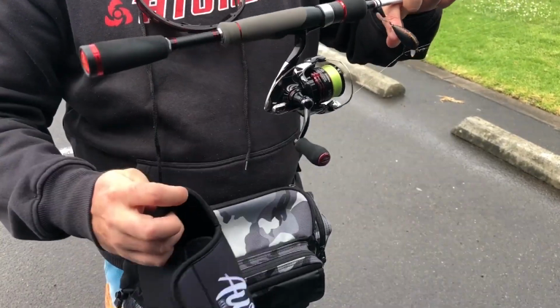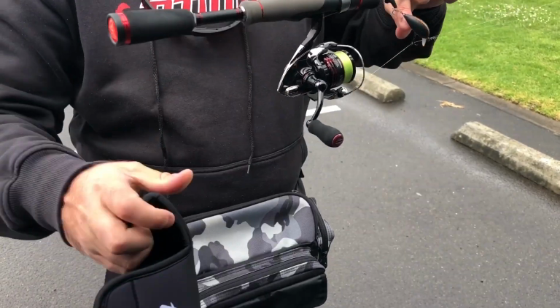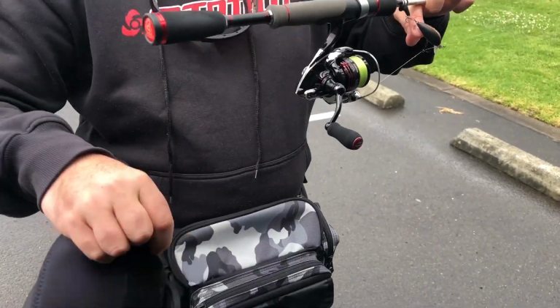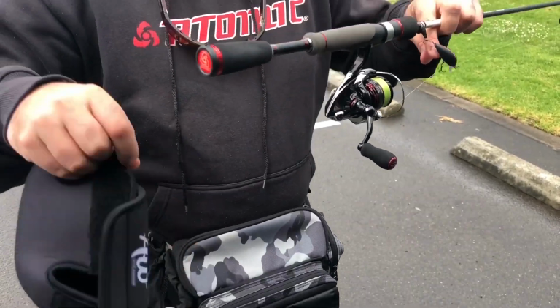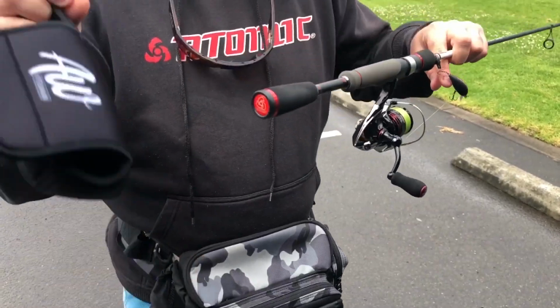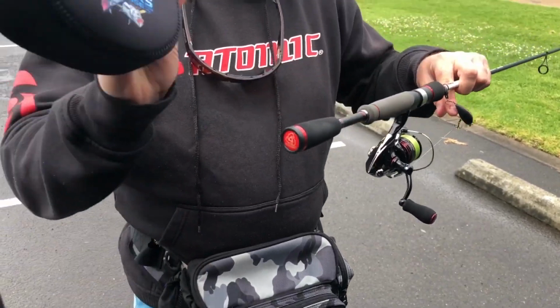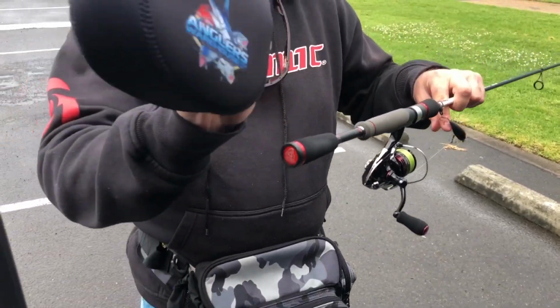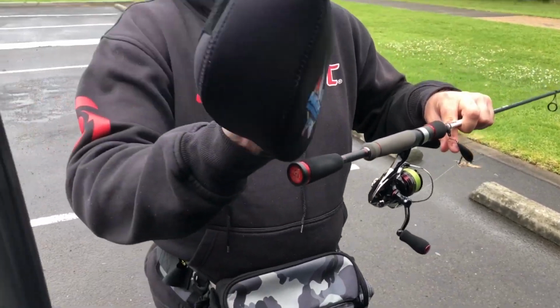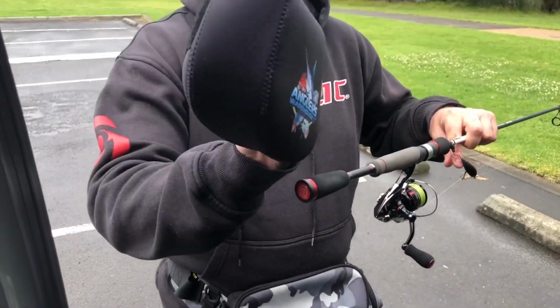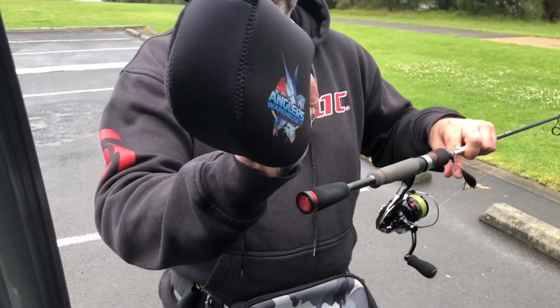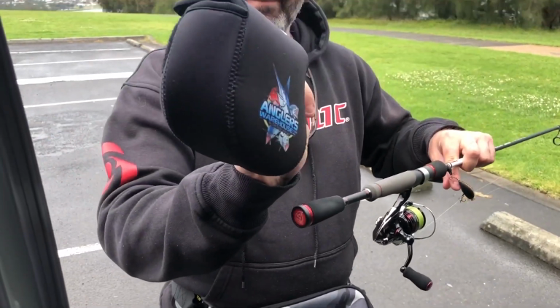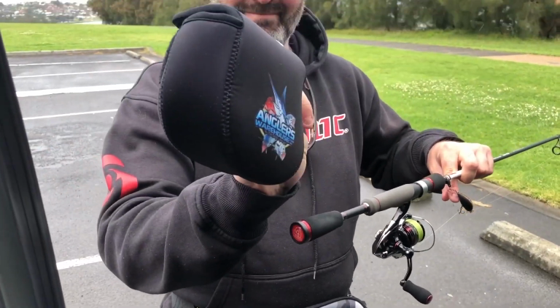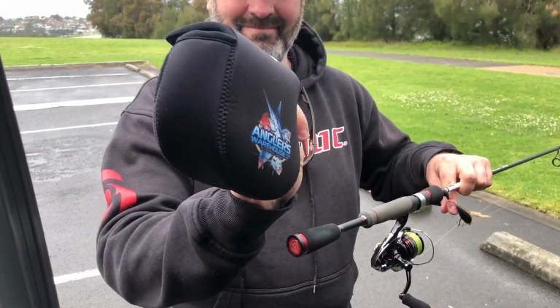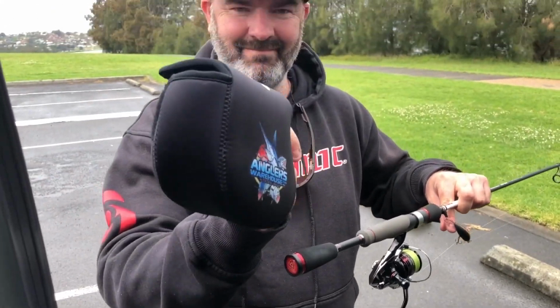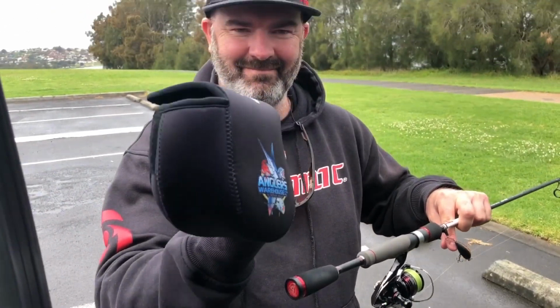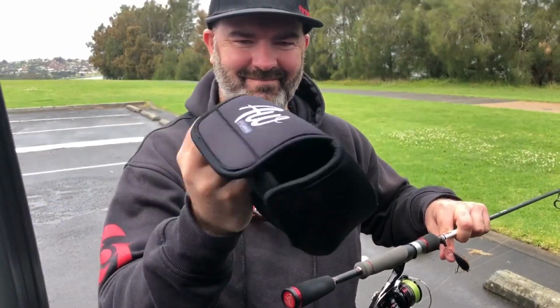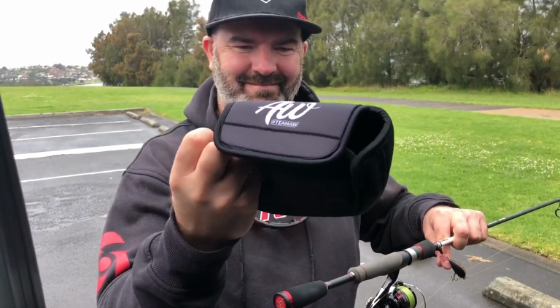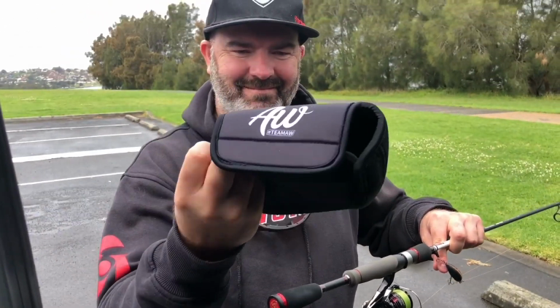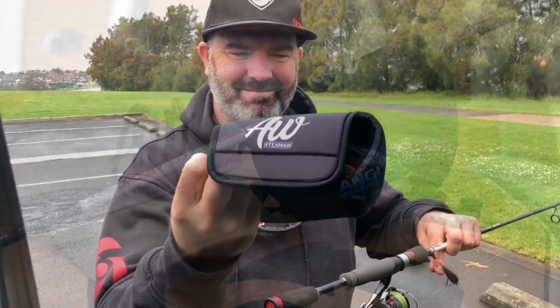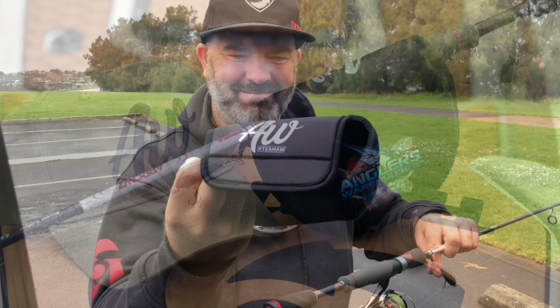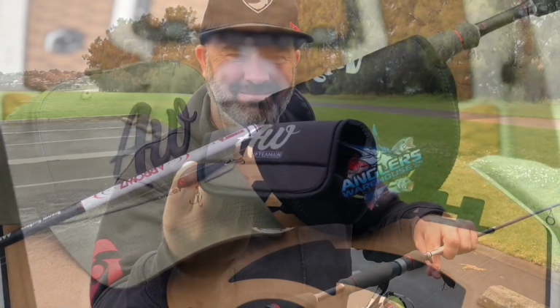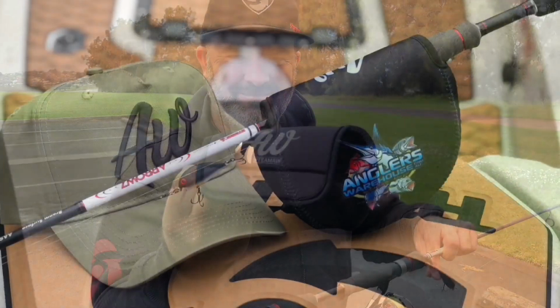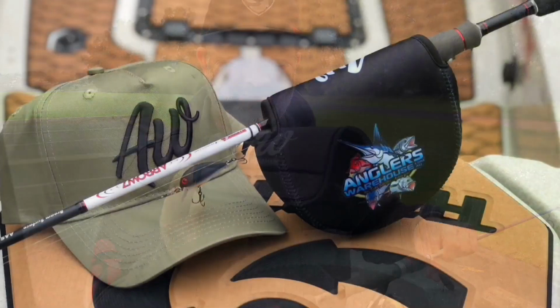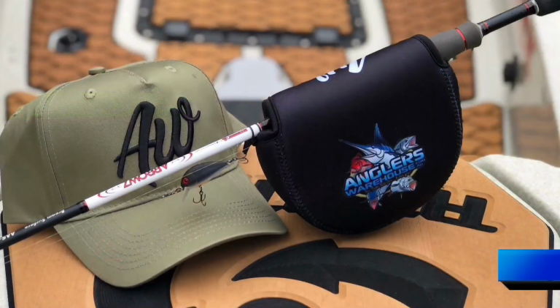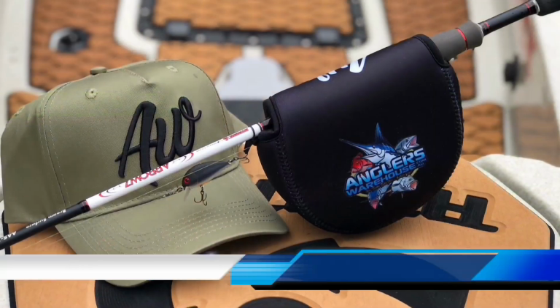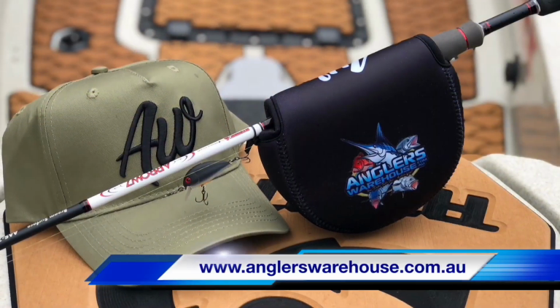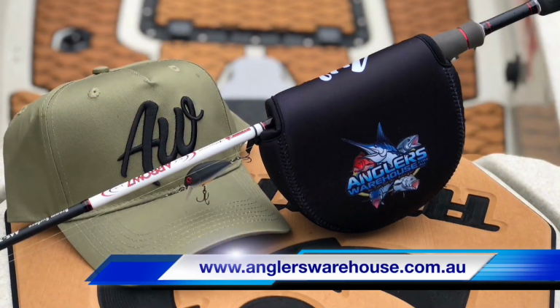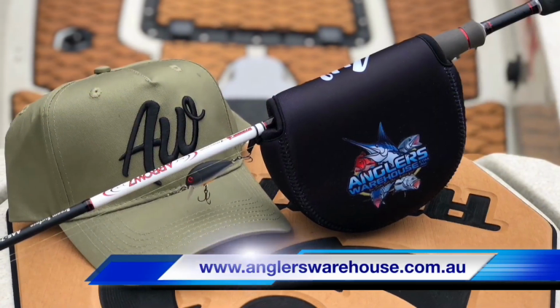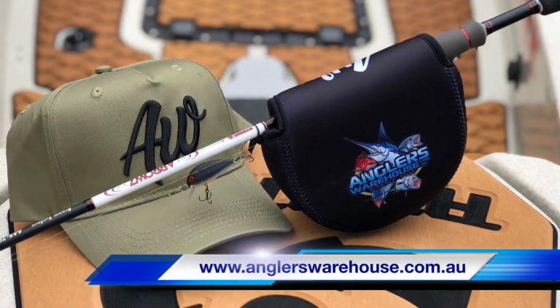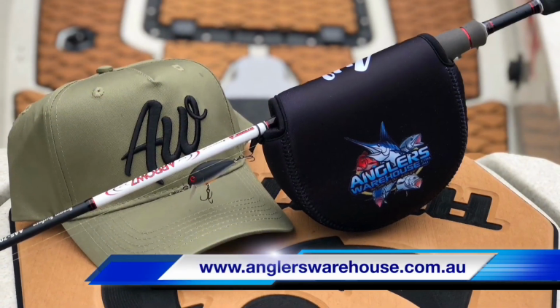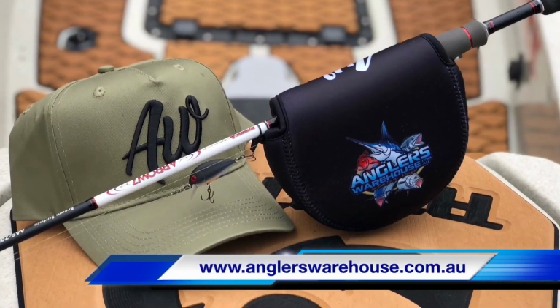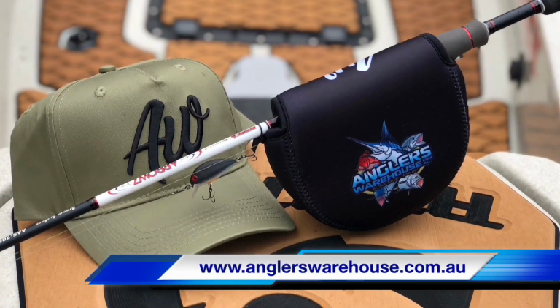Check them out on their online store at anglerswarehouse.com.au. And thanks for watching.